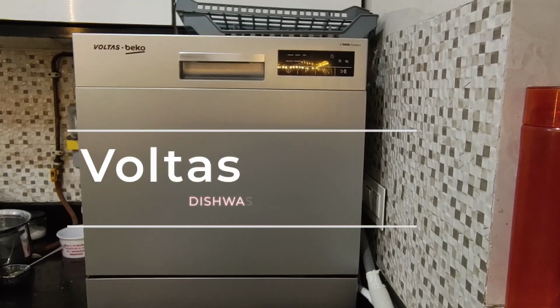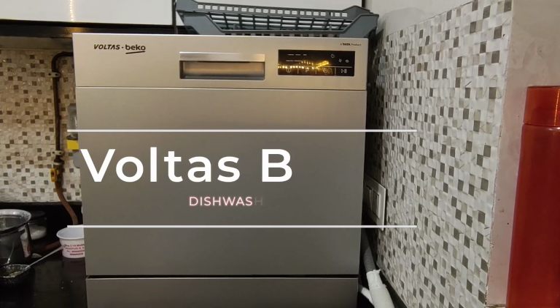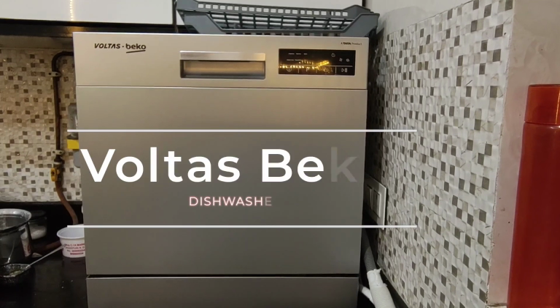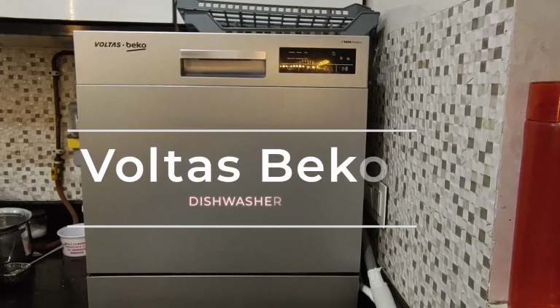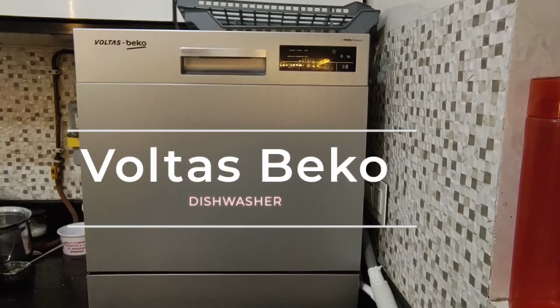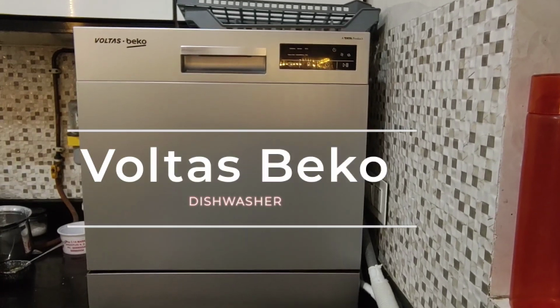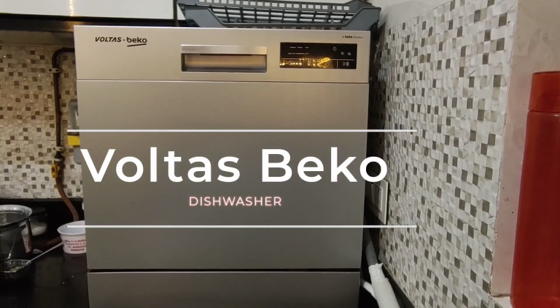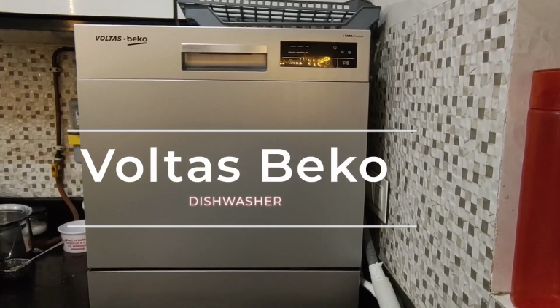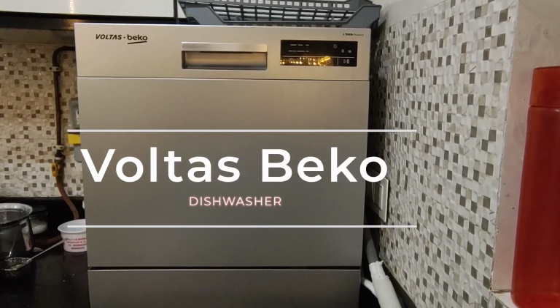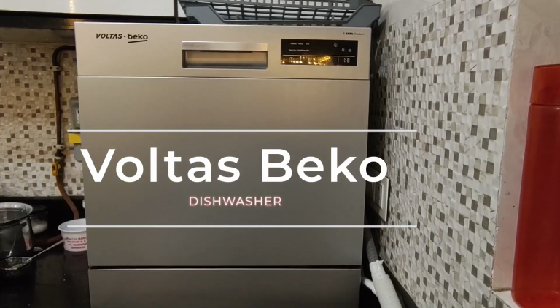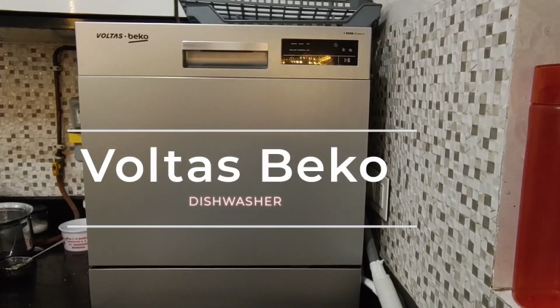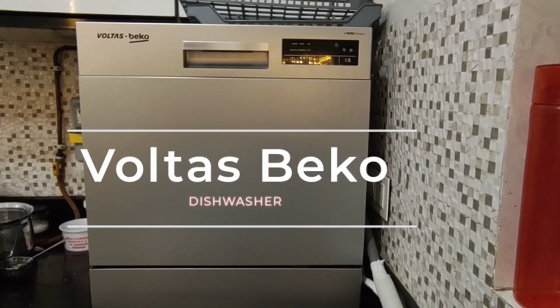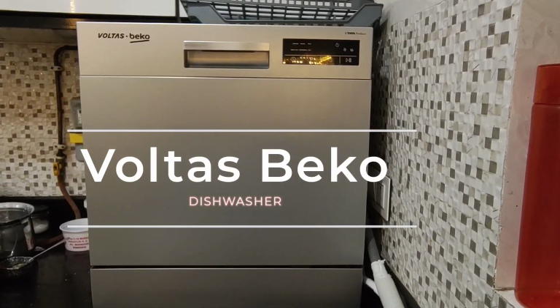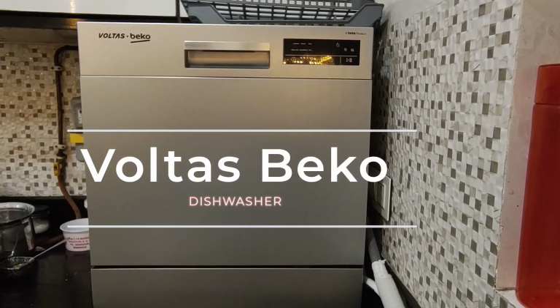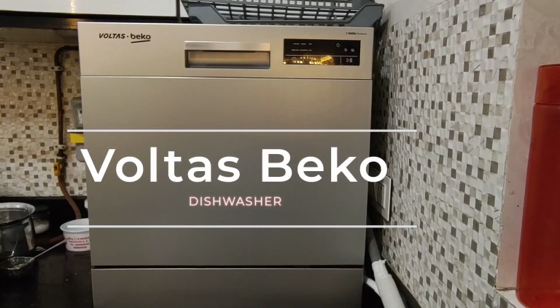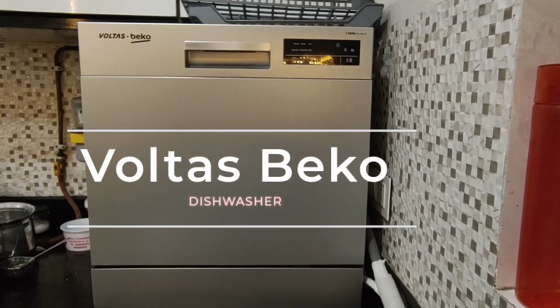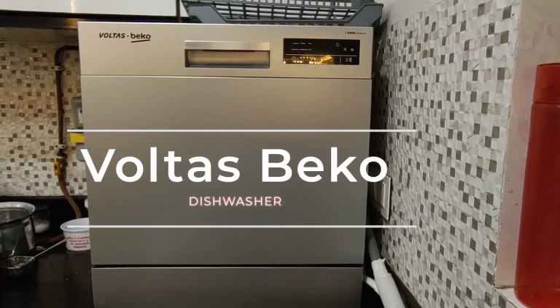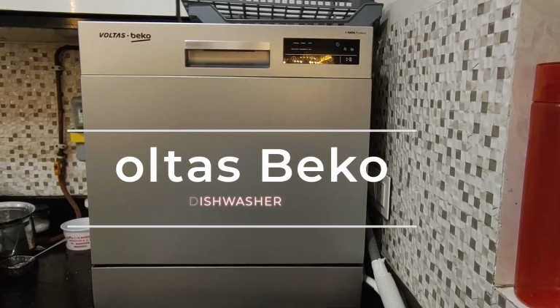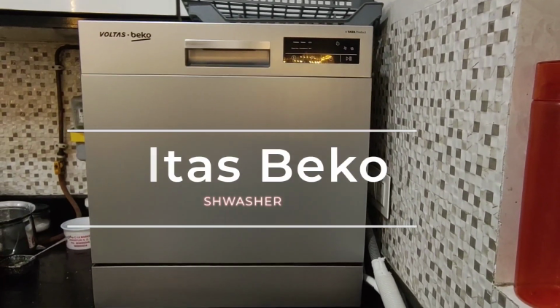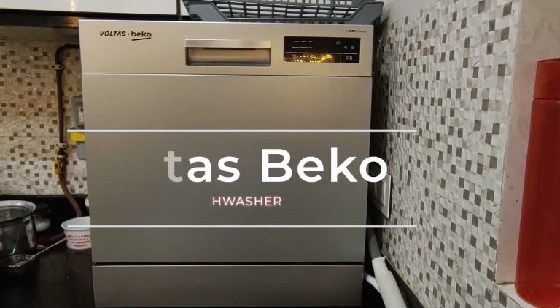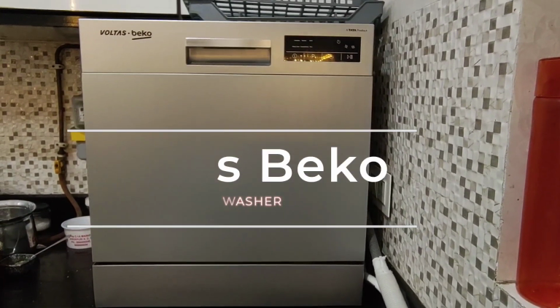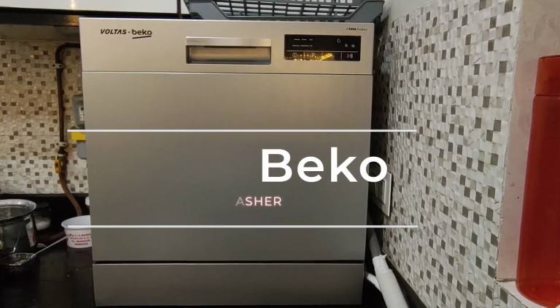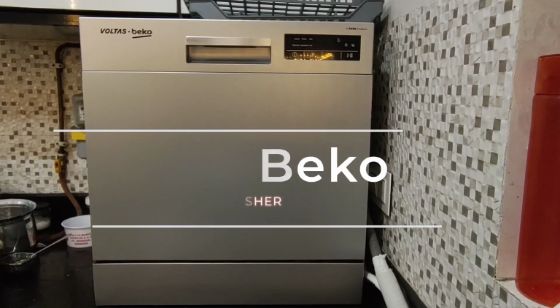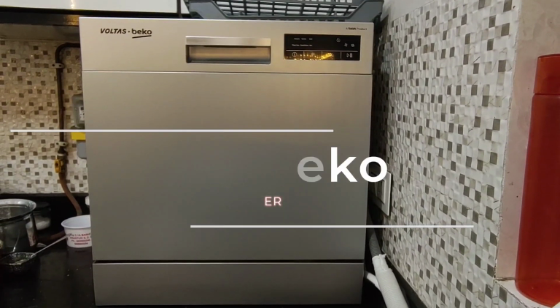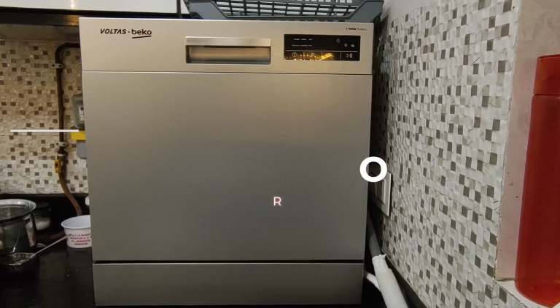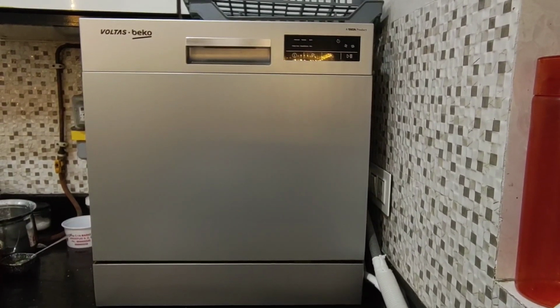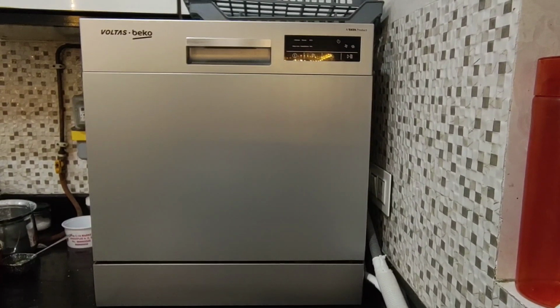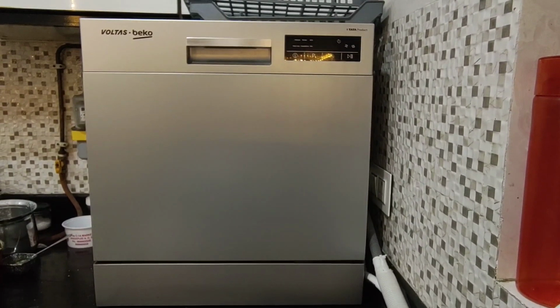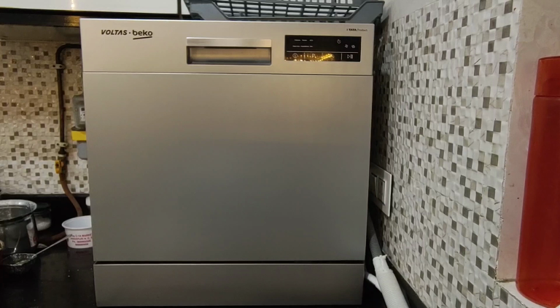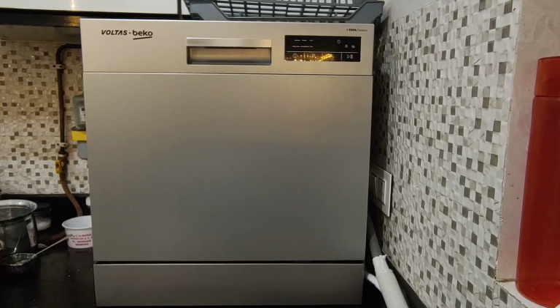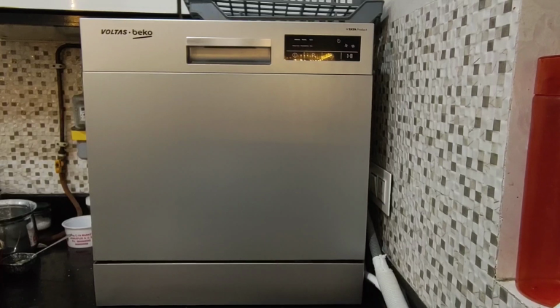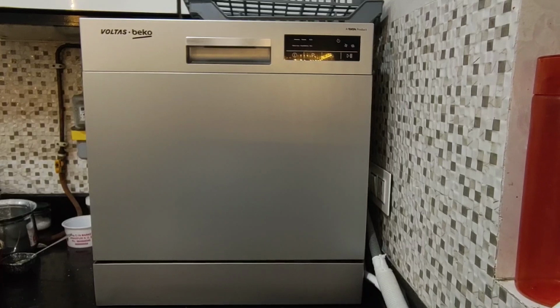Hi guys, welcome back. Today we will talk about Volta's Beko dishwasher.